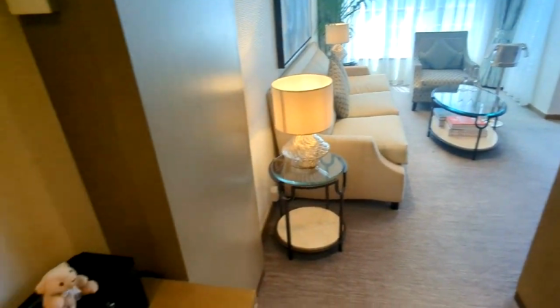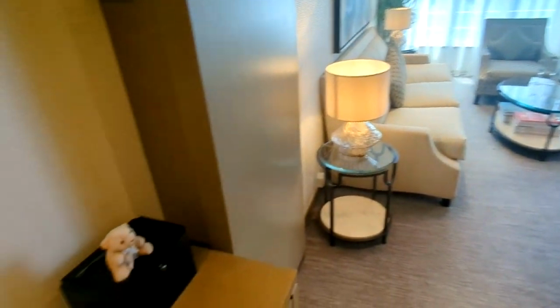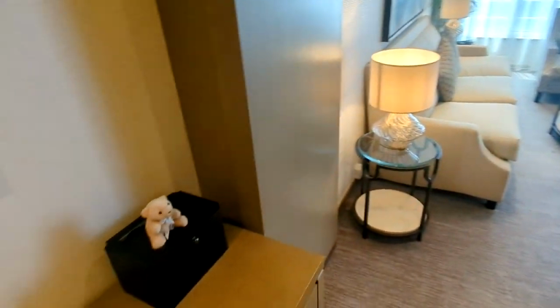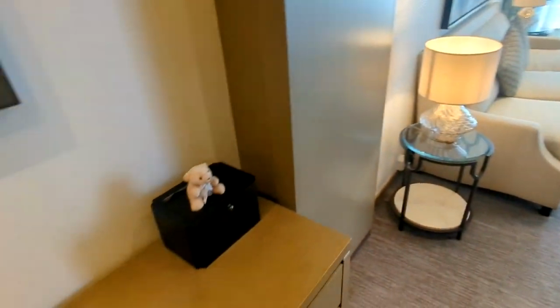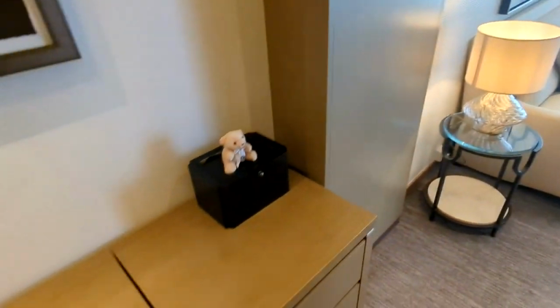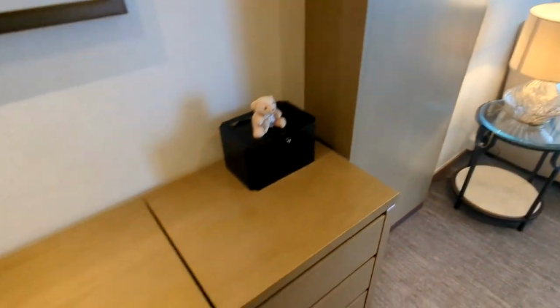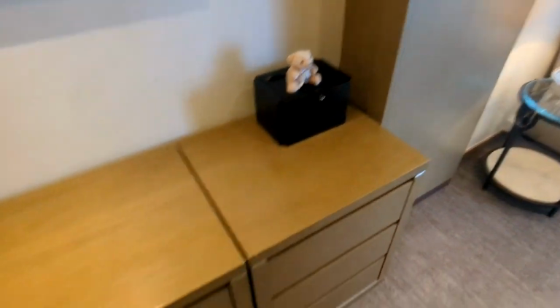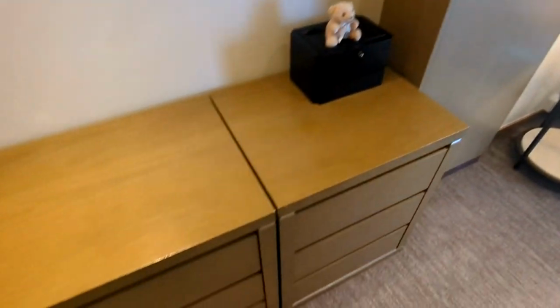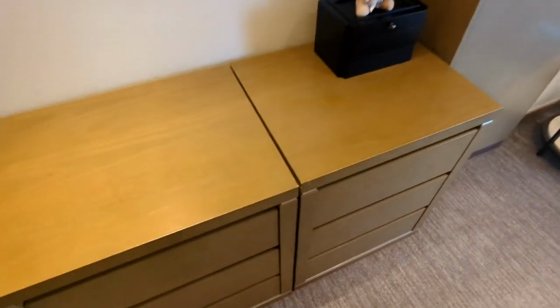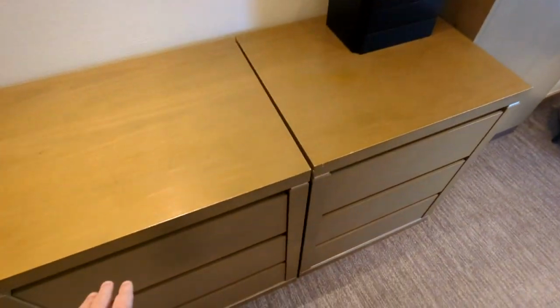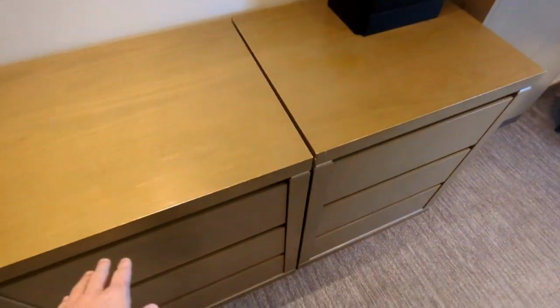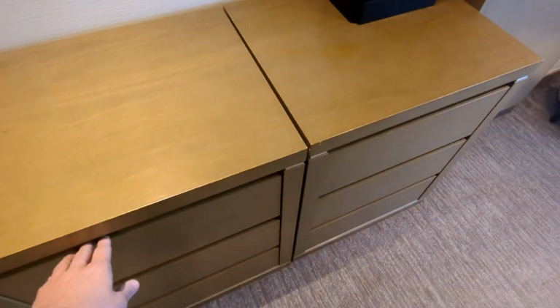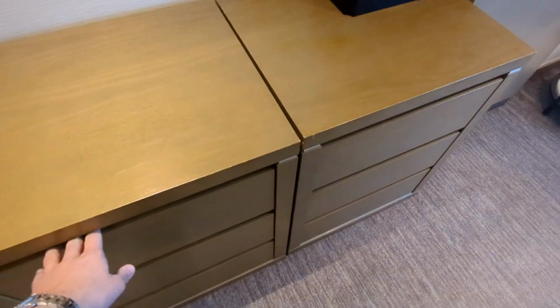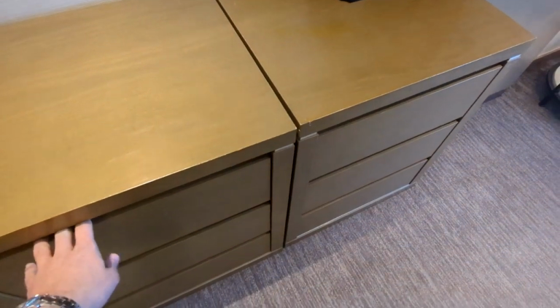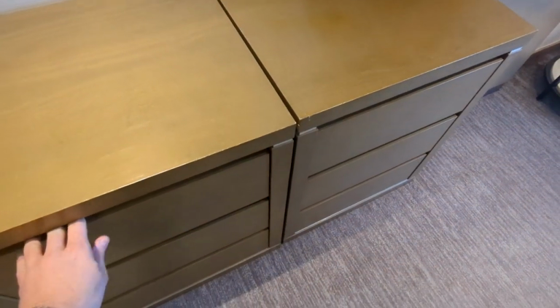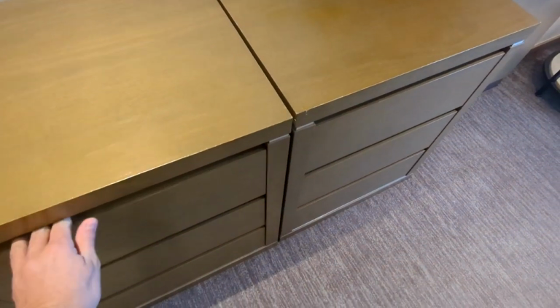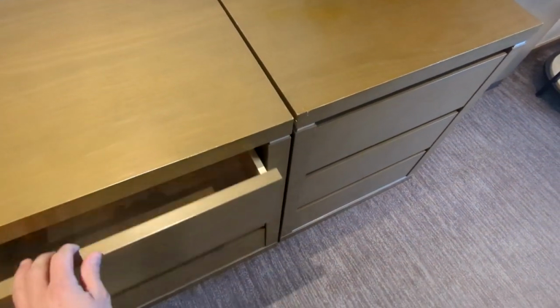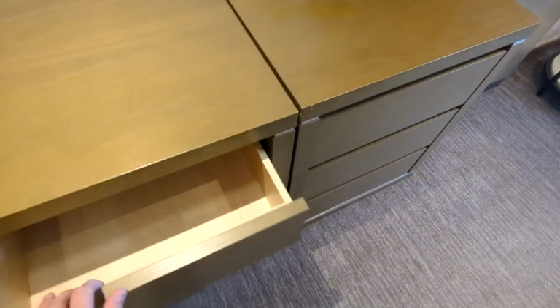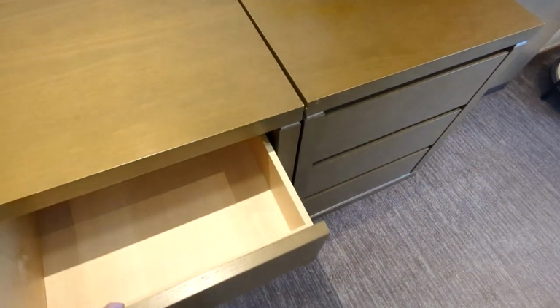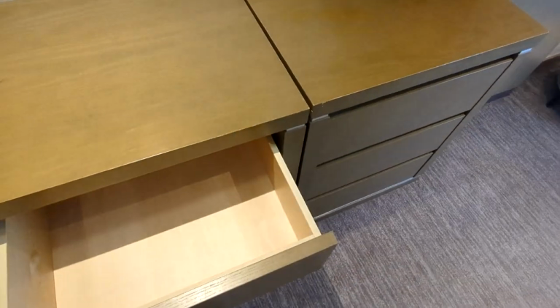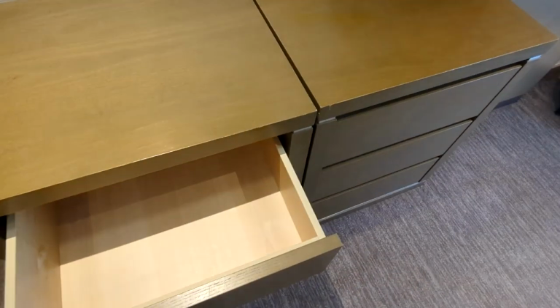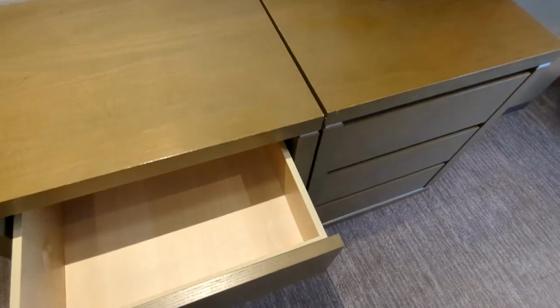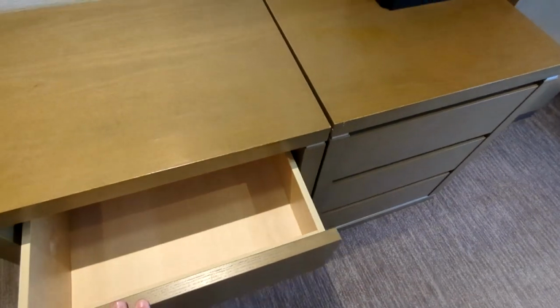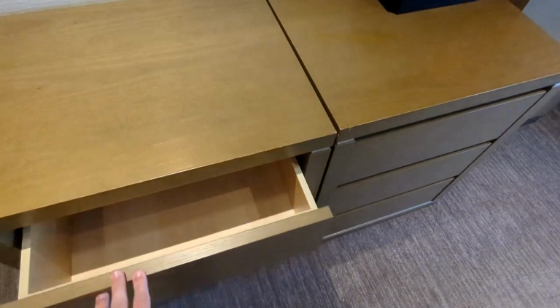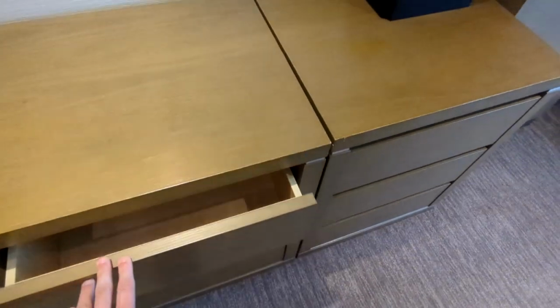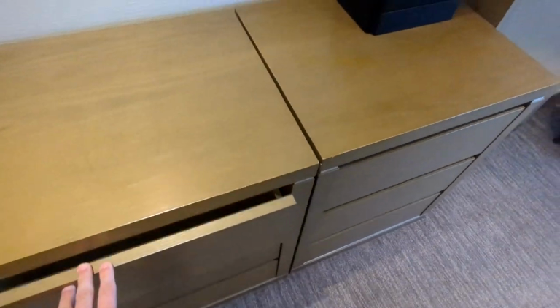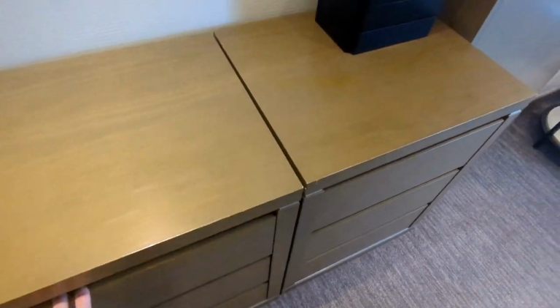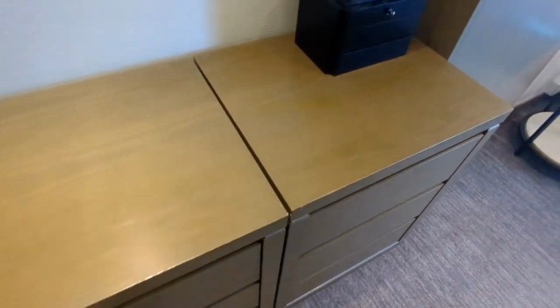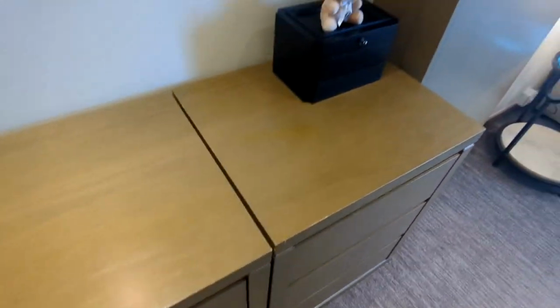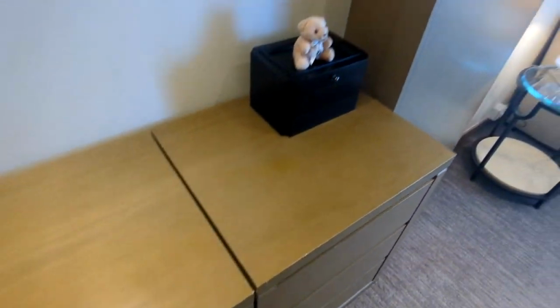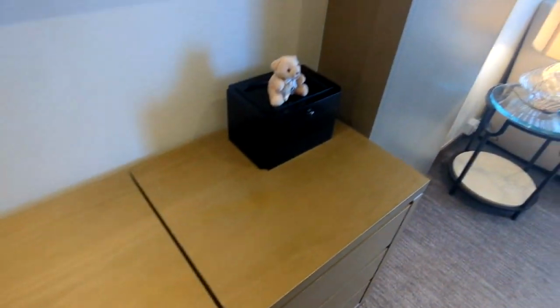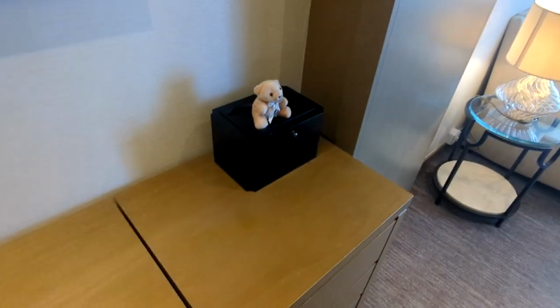On the left-hand side you have some more storage cabinets, which are great if you're going on a longer trip — you can store some more of your clothes or items.